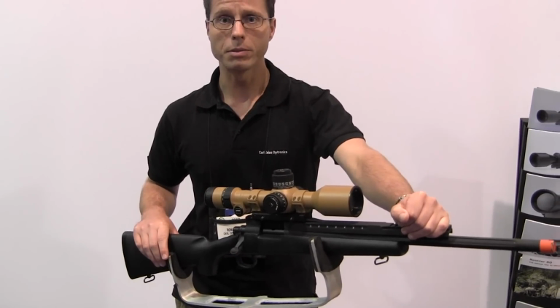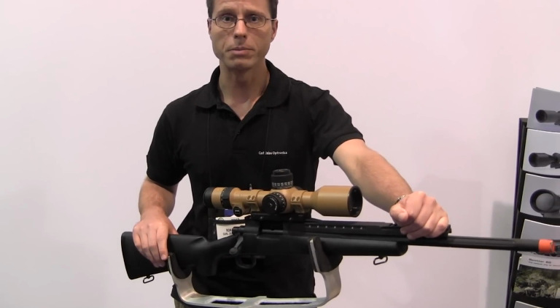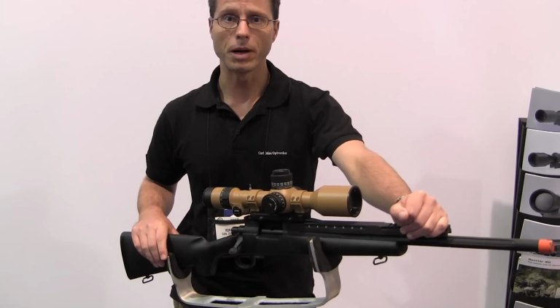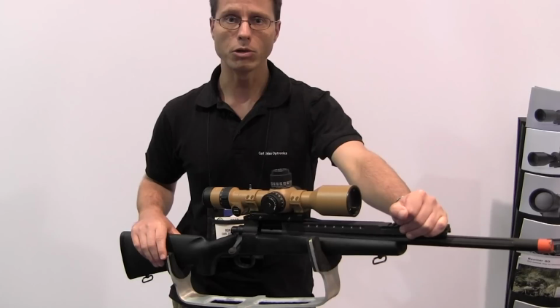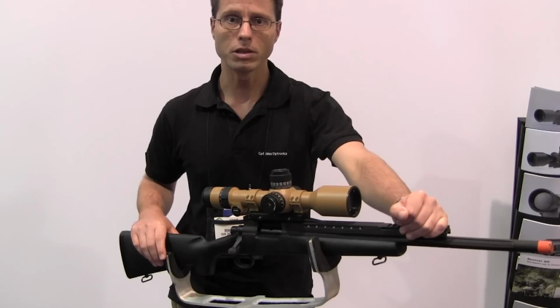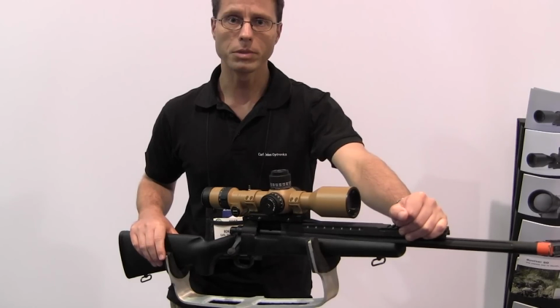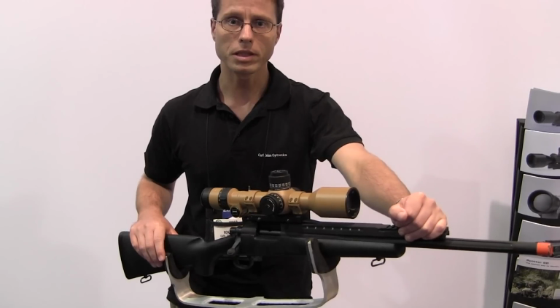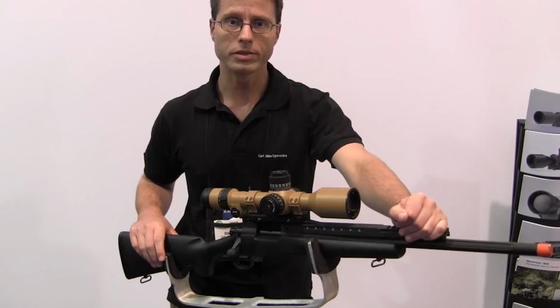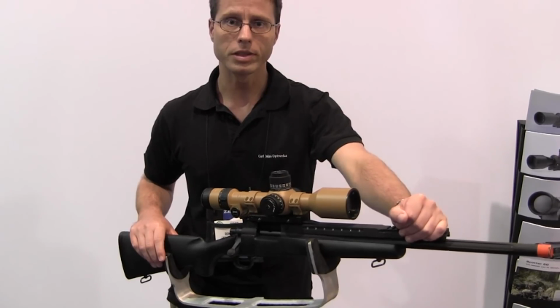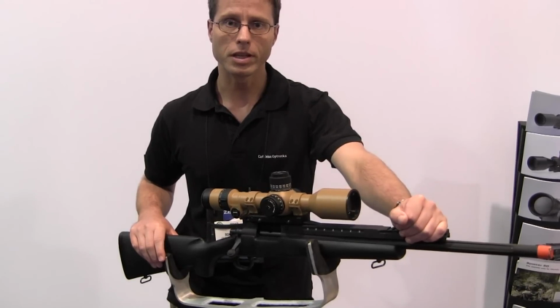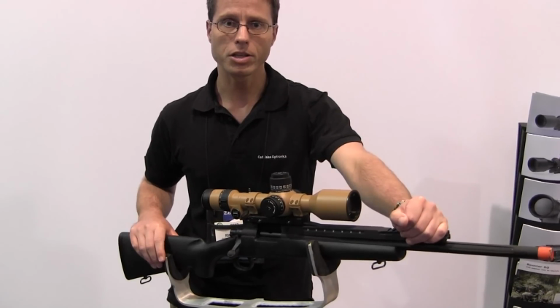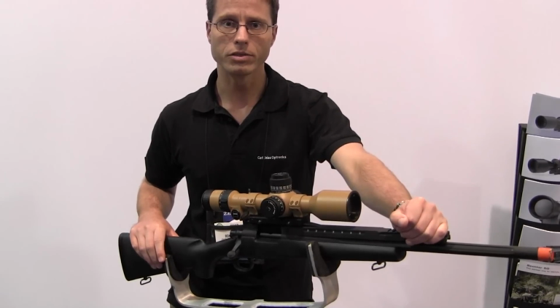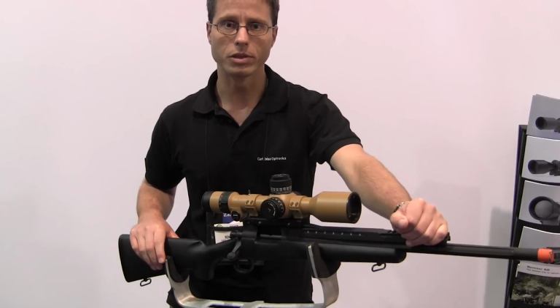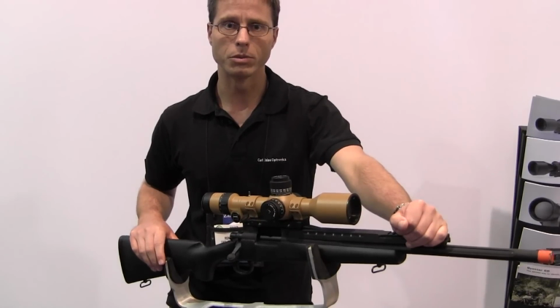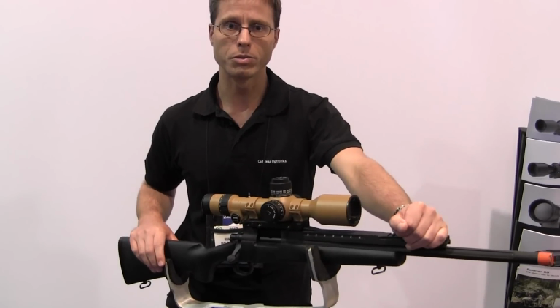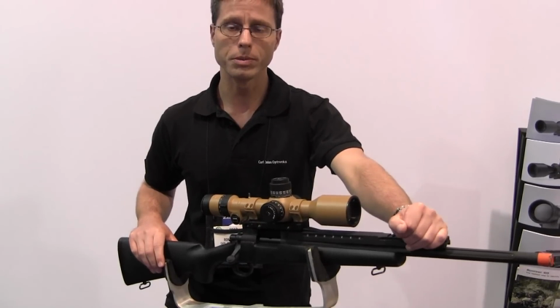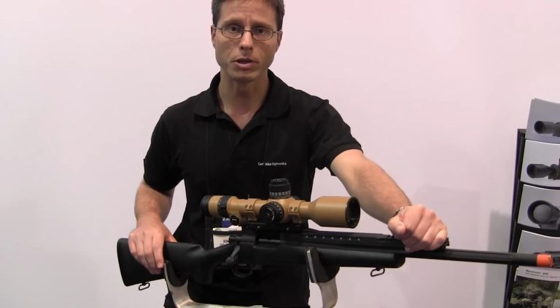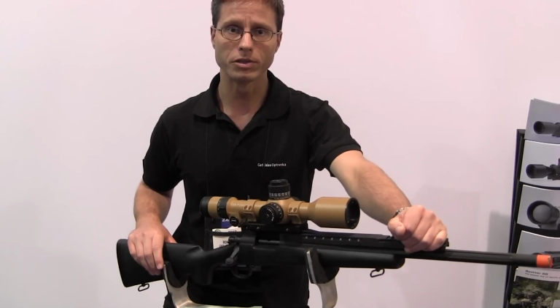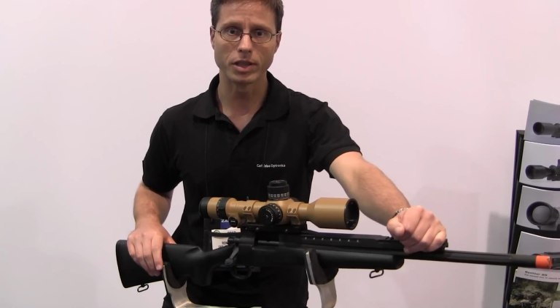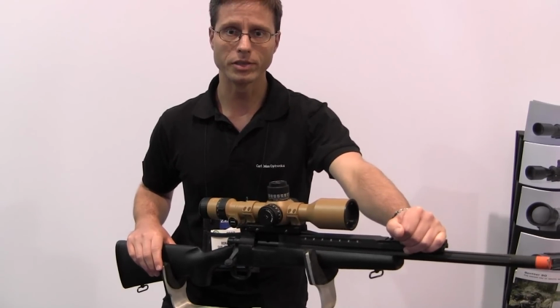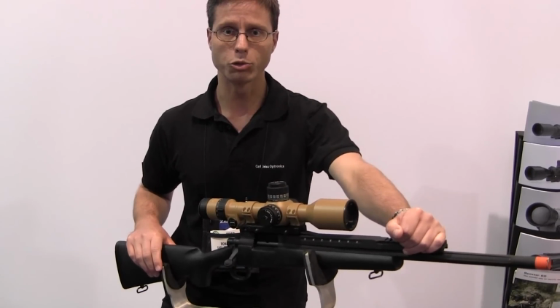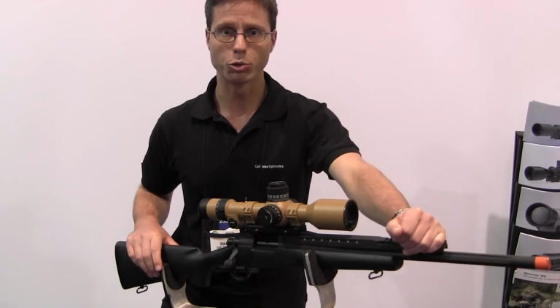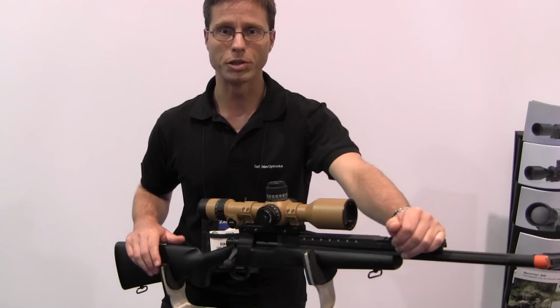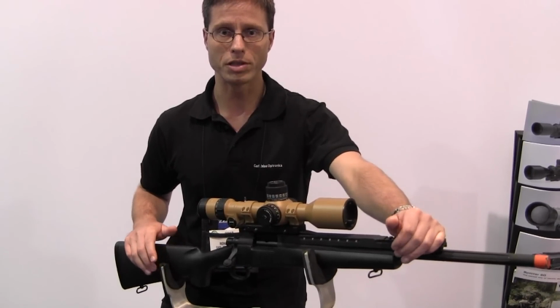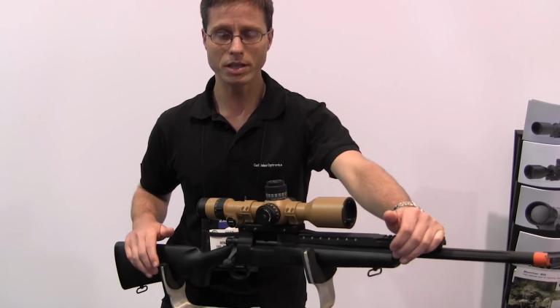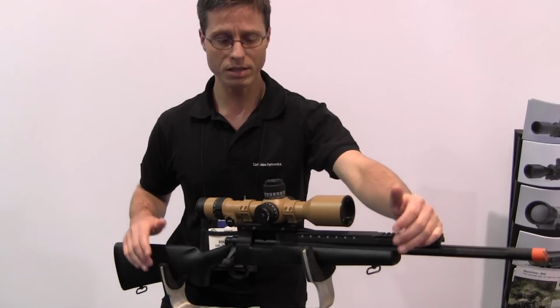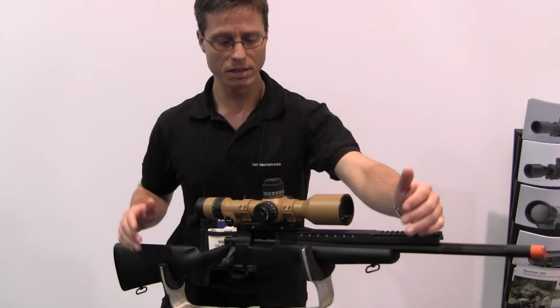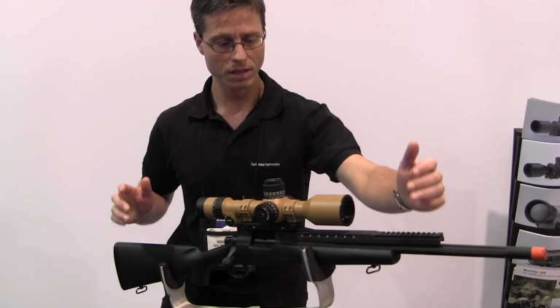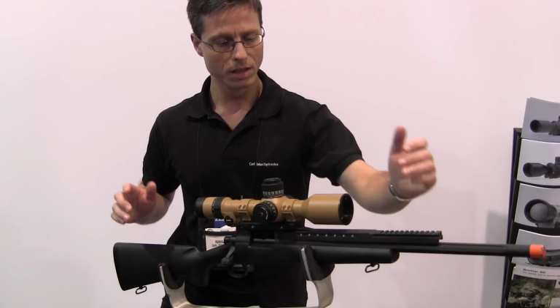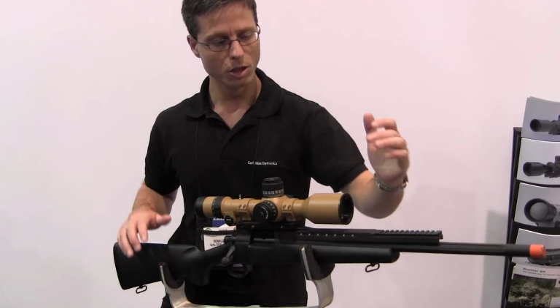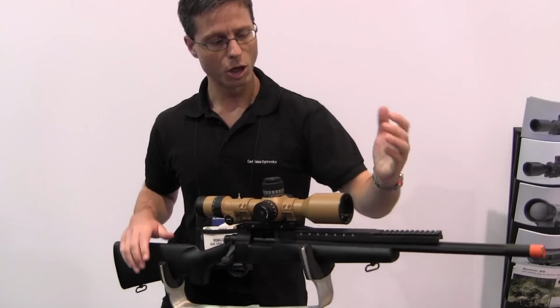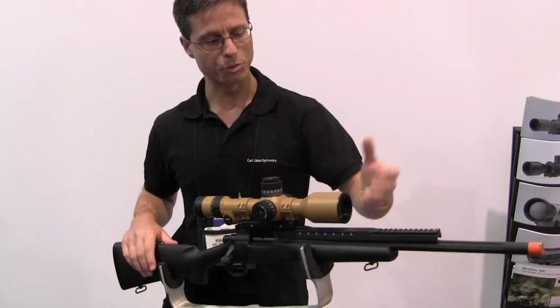What is new? We built a very compact design. The total length of the whole scope is 37cm.